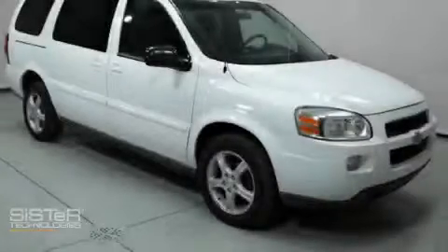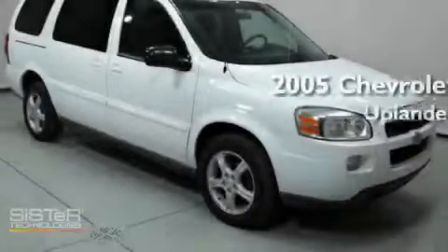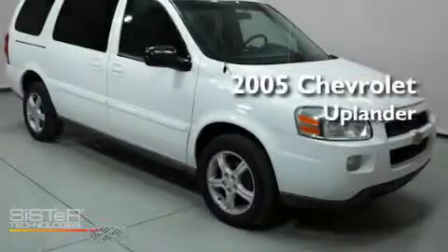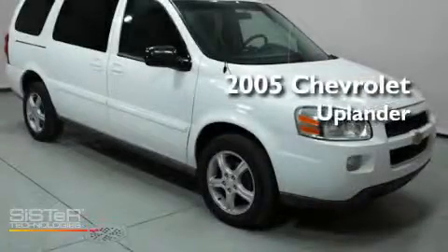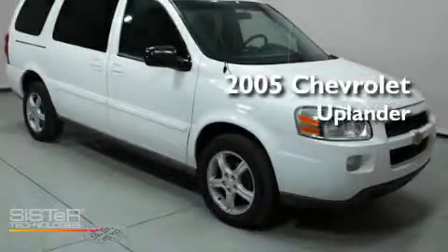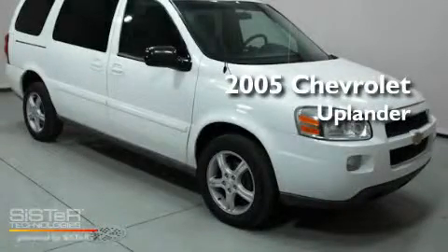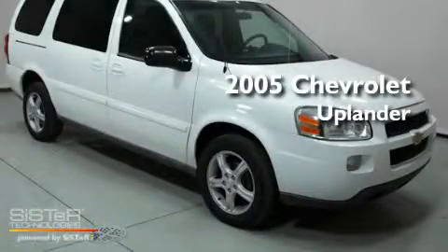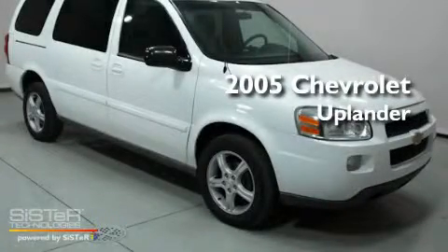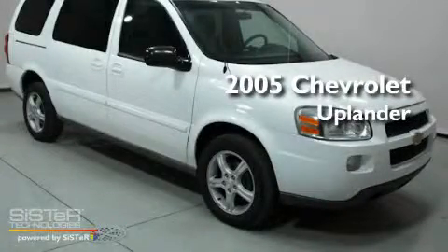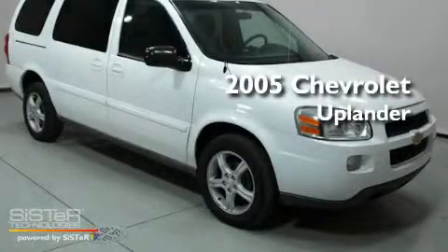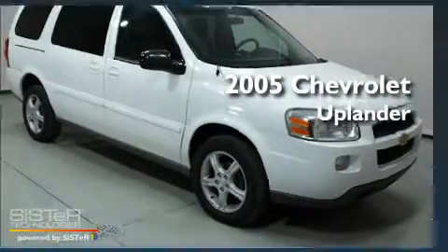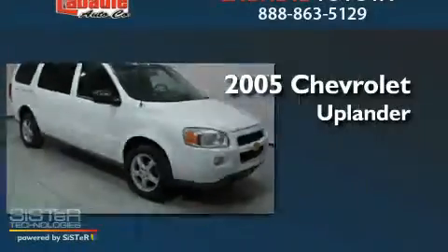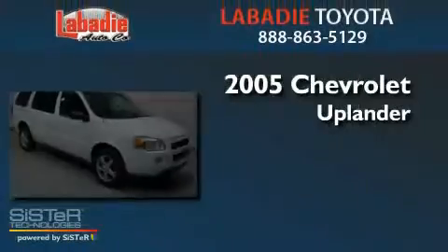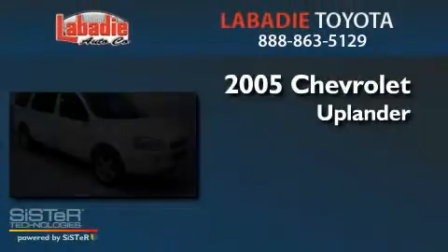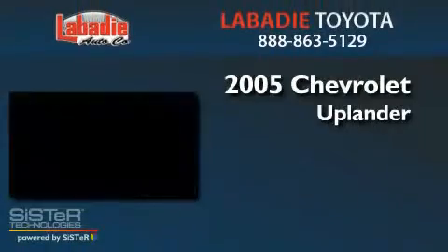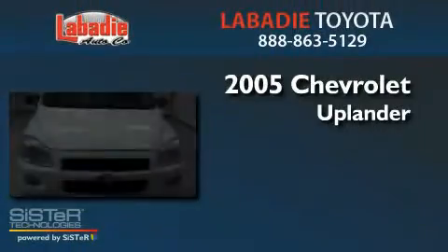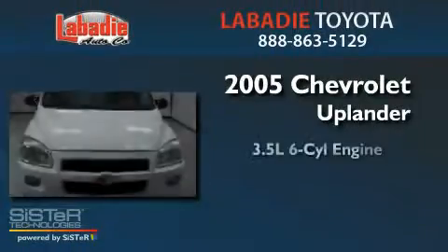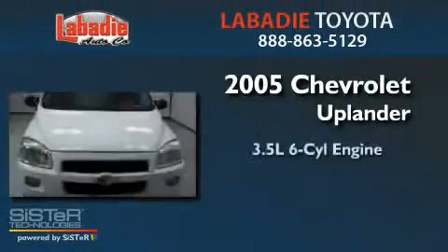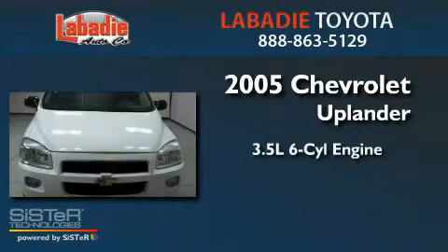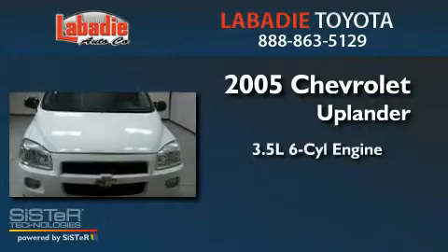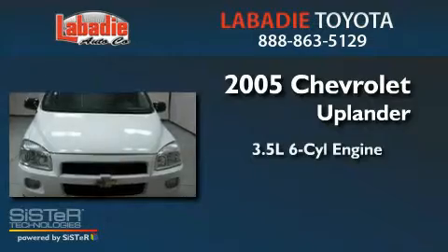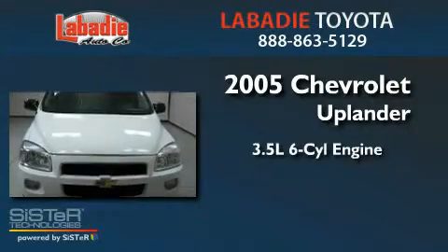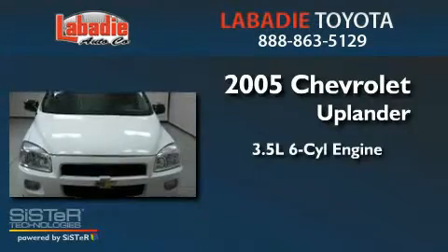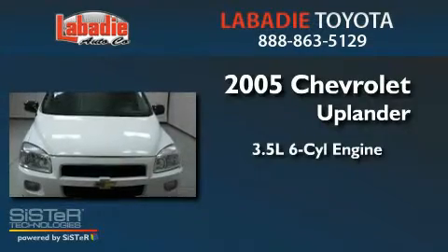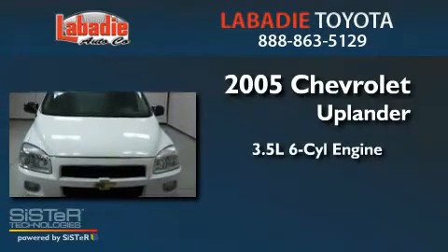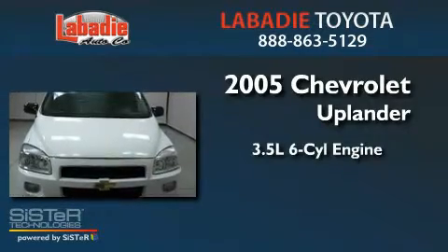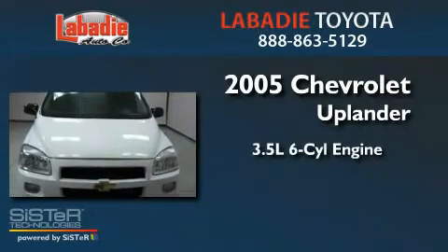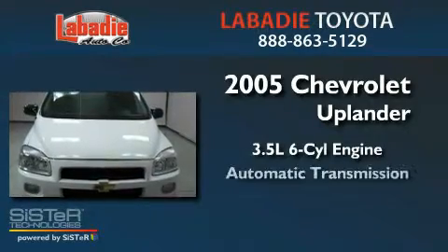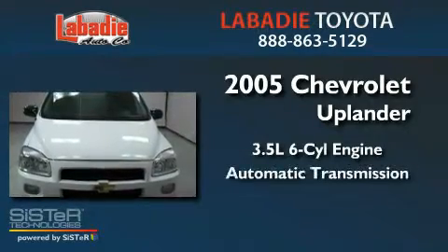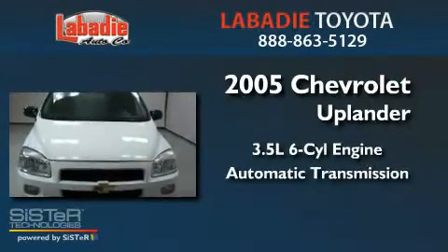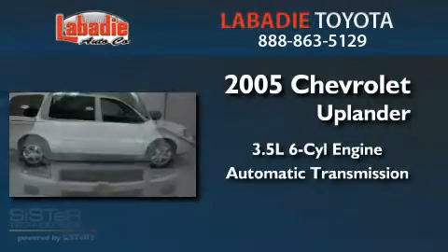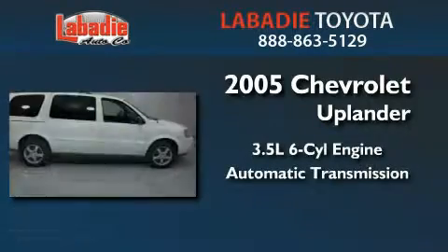This is a 2005 Chevrolet Uplander. It has a 3.5-liter six-cylinder engine and an automatic transmission.